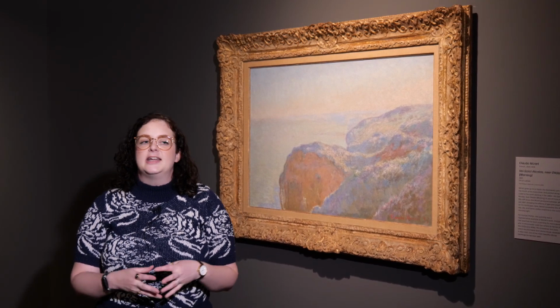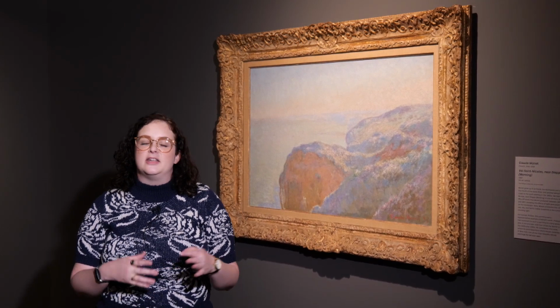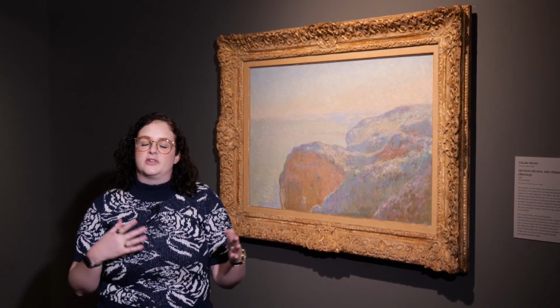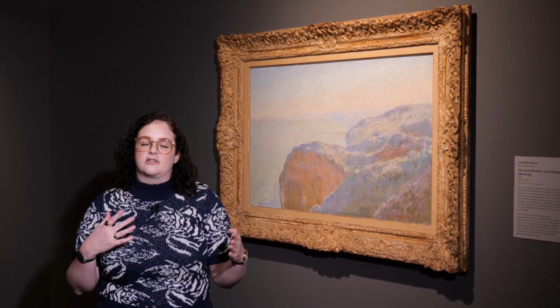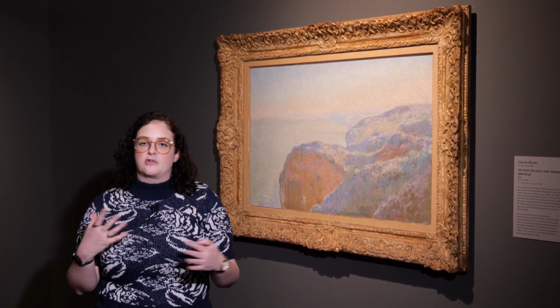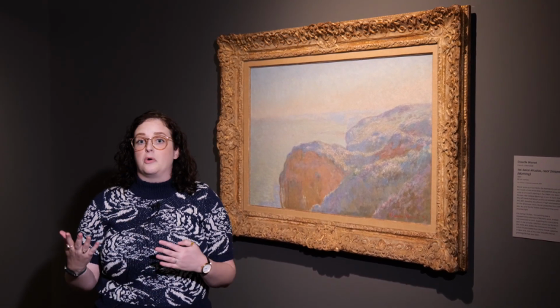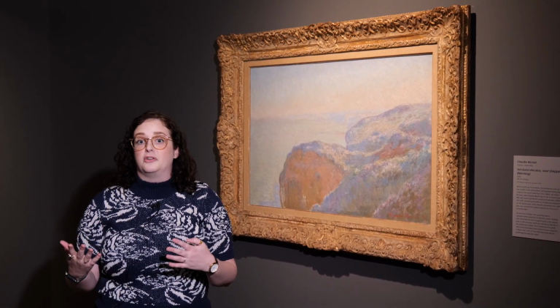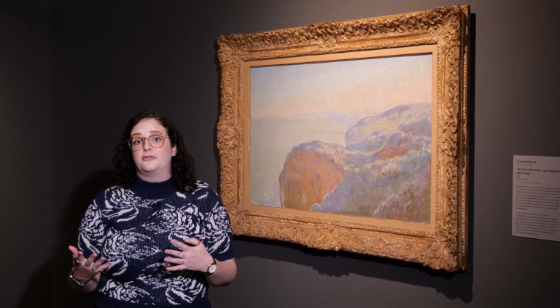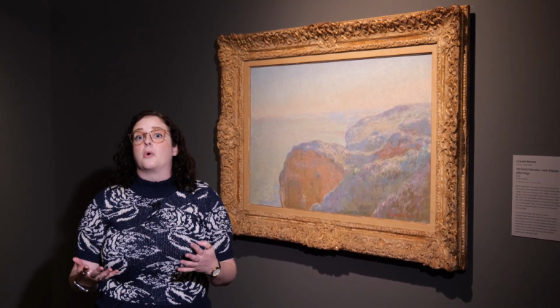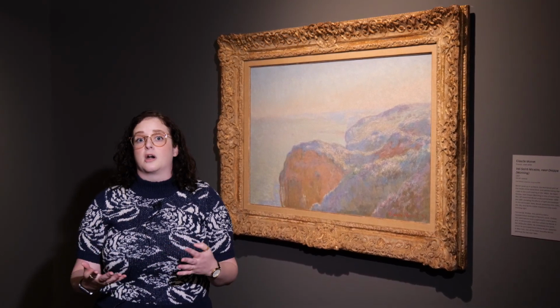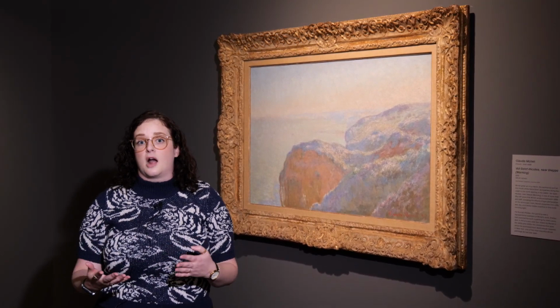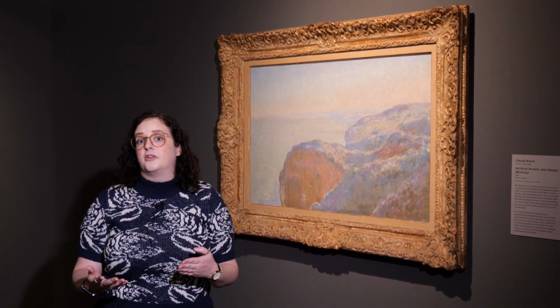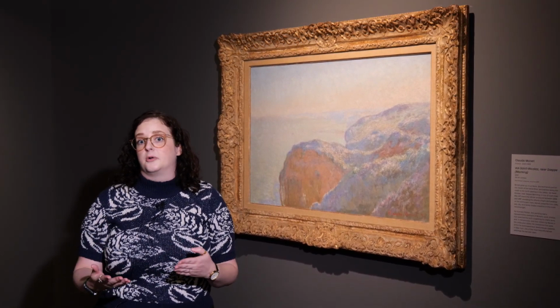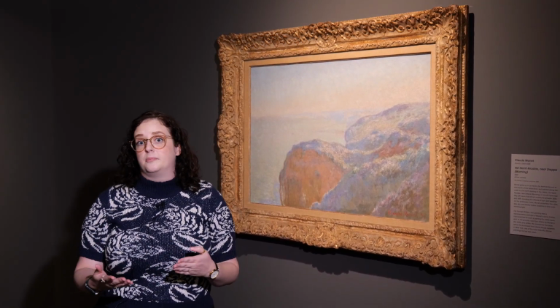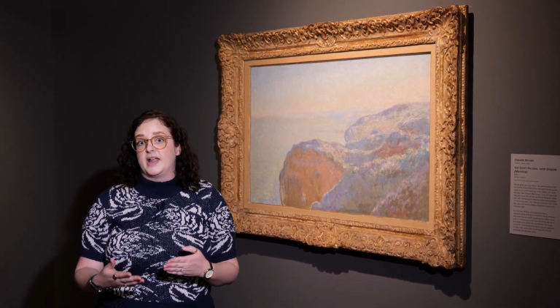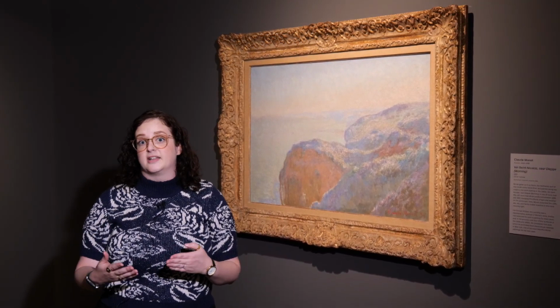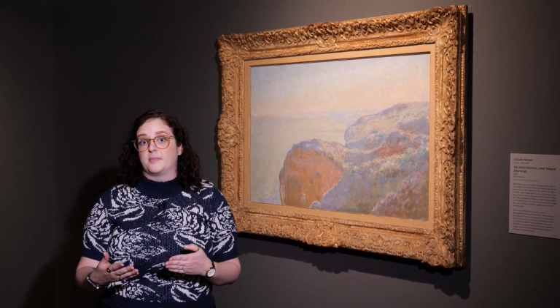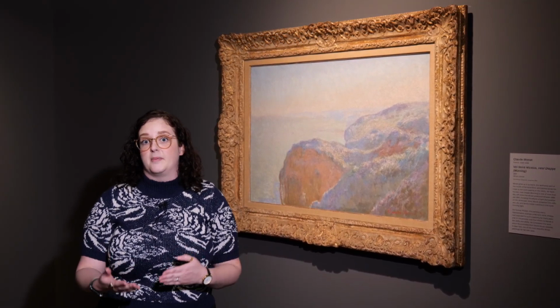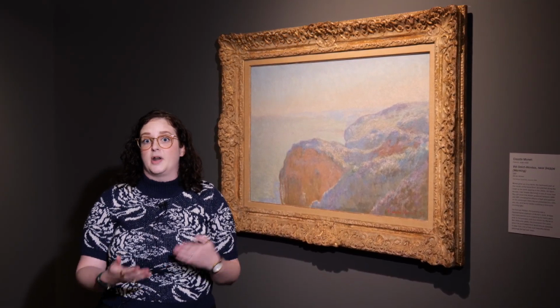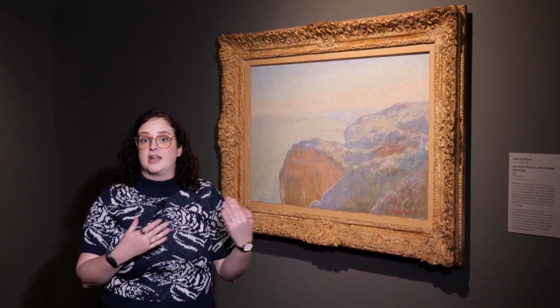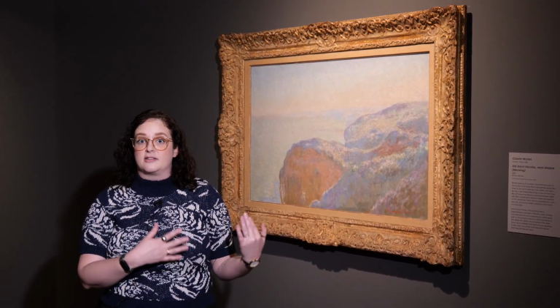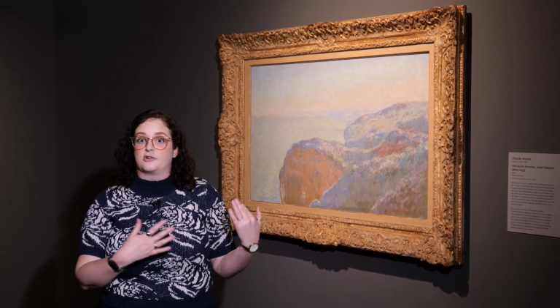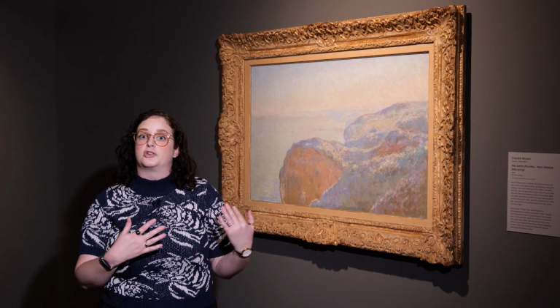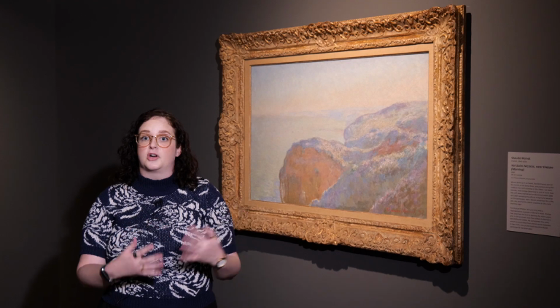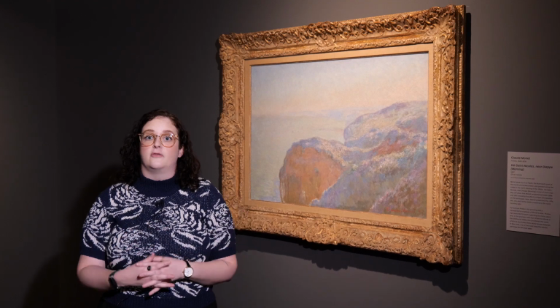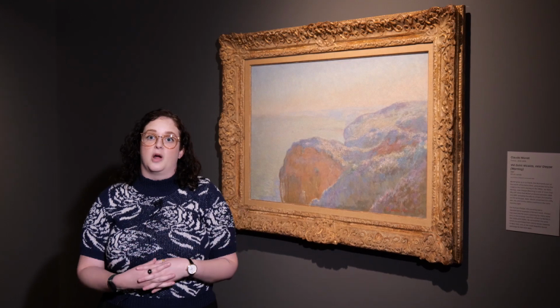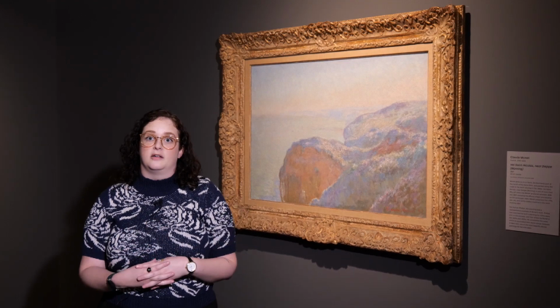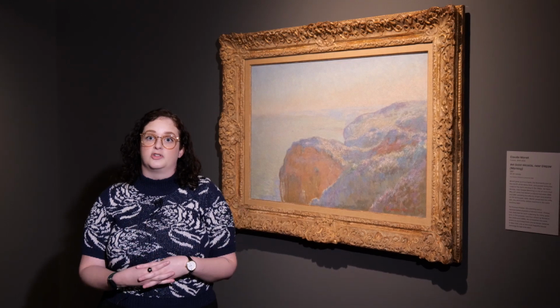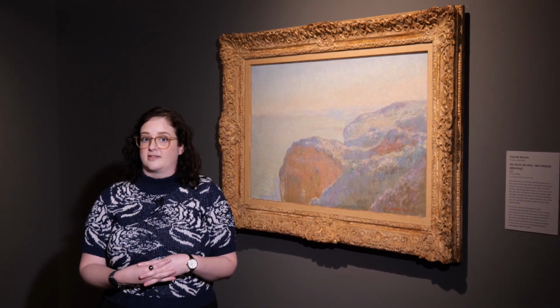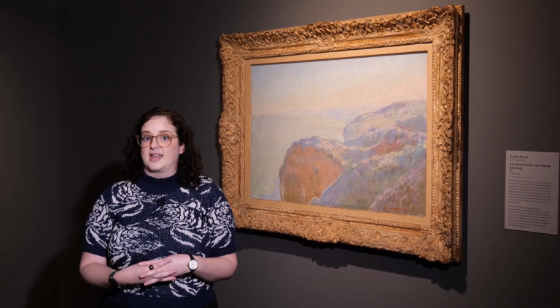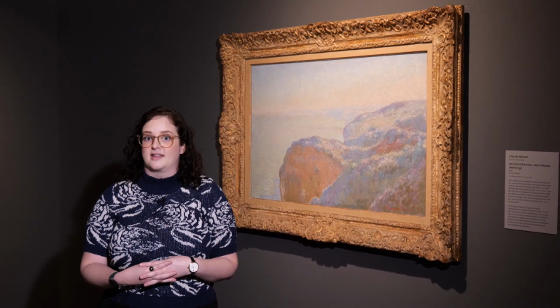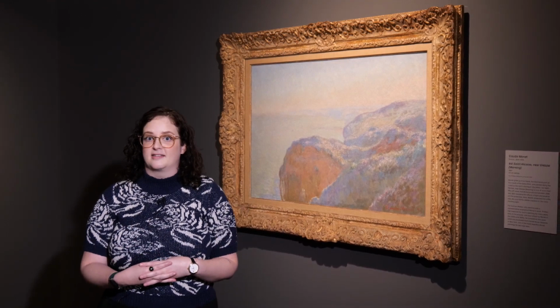He even sold four other paintings by Monet in search of one just like this.